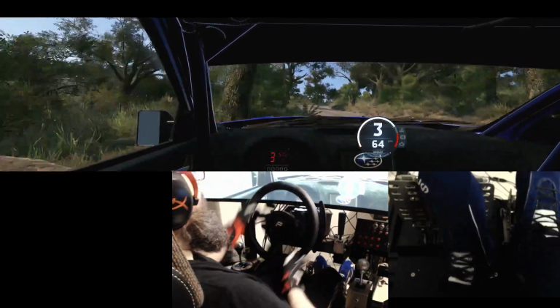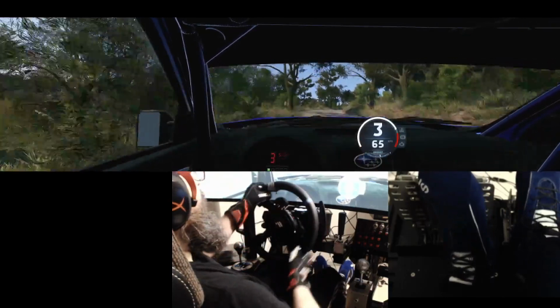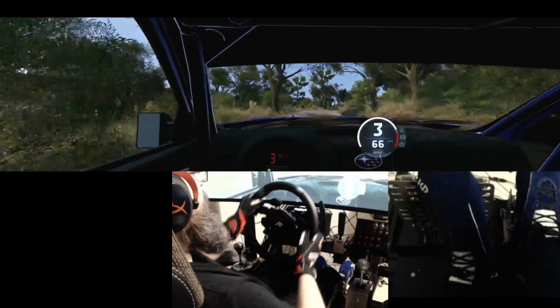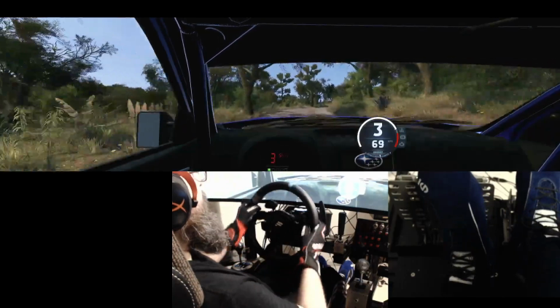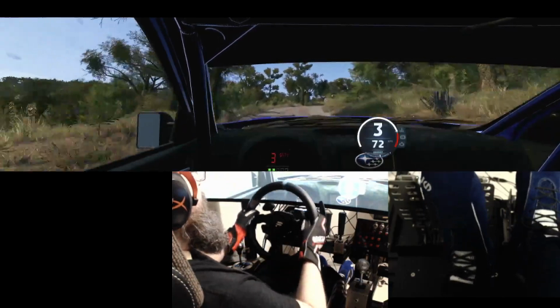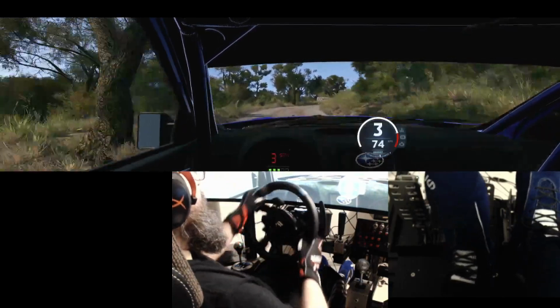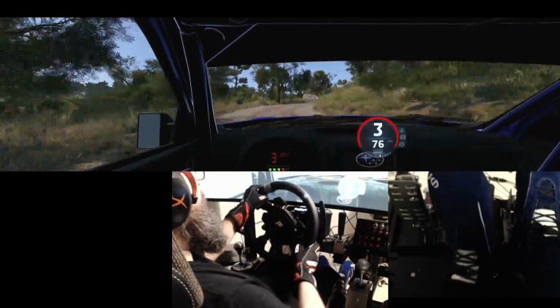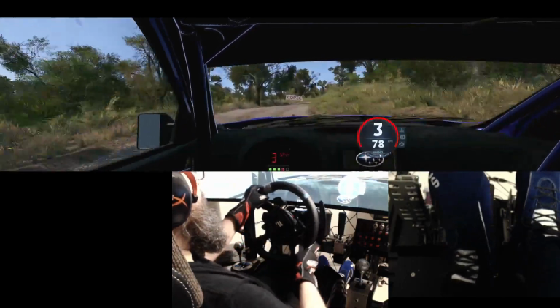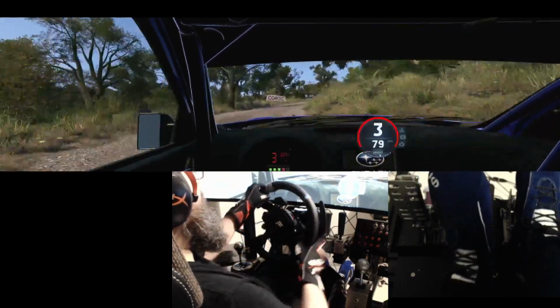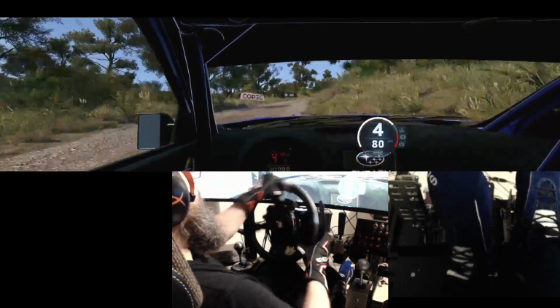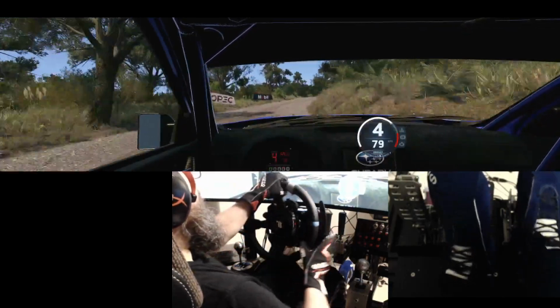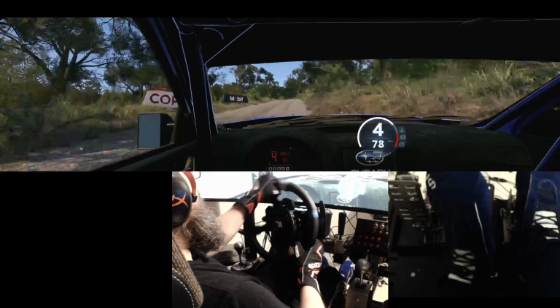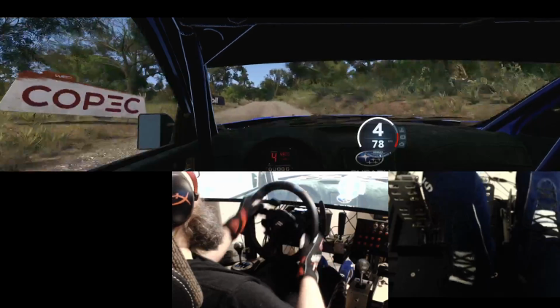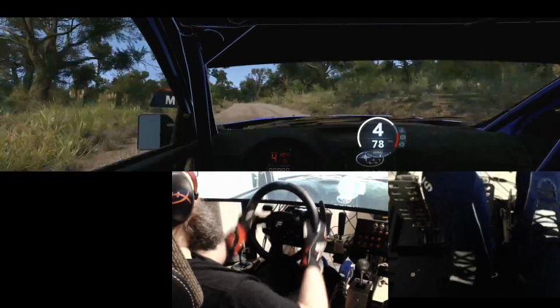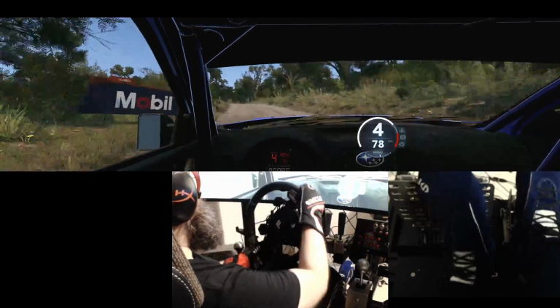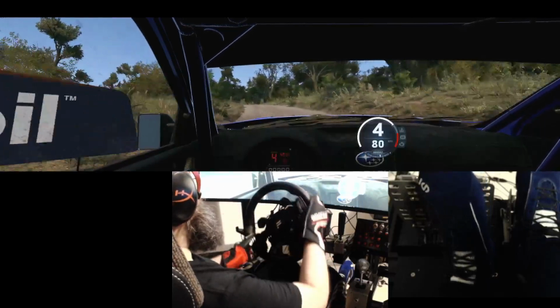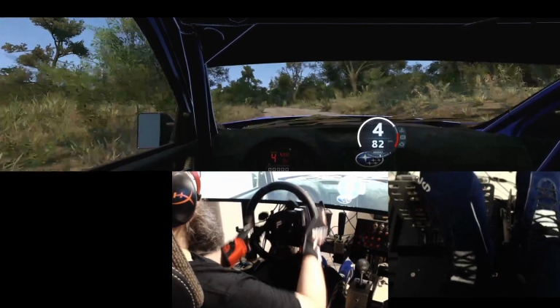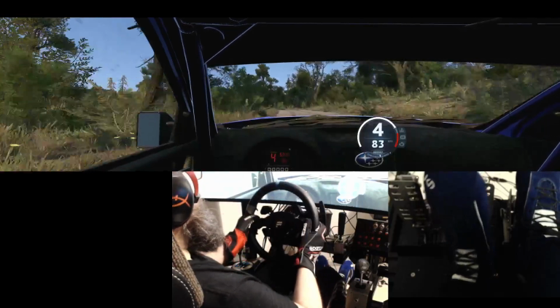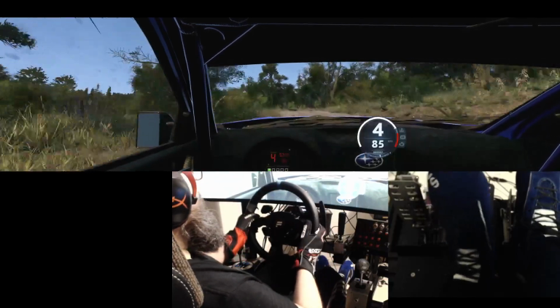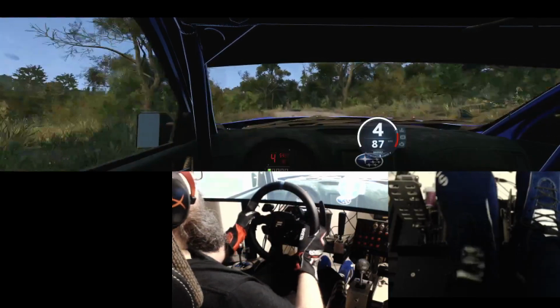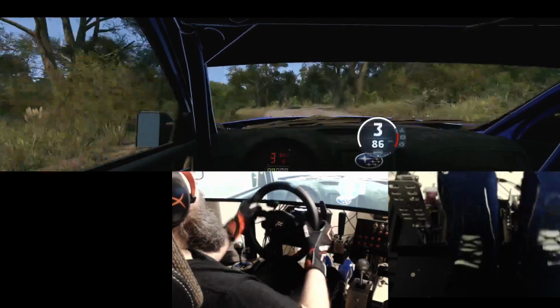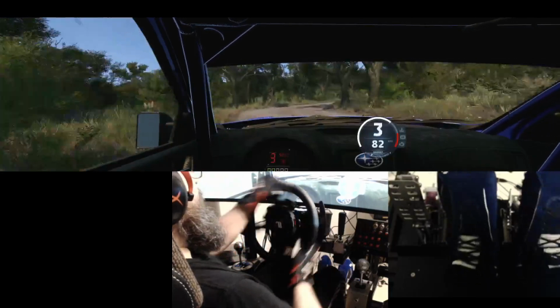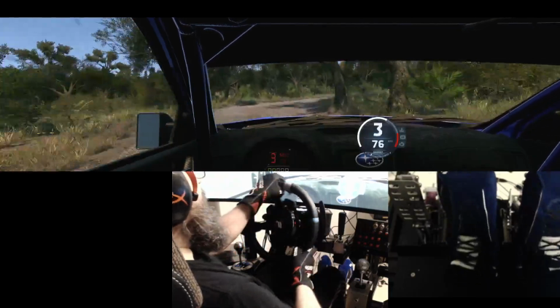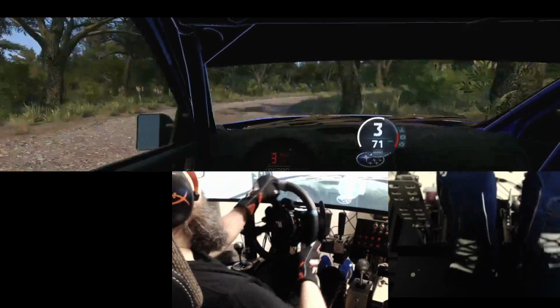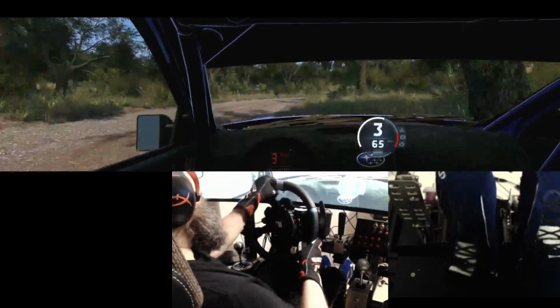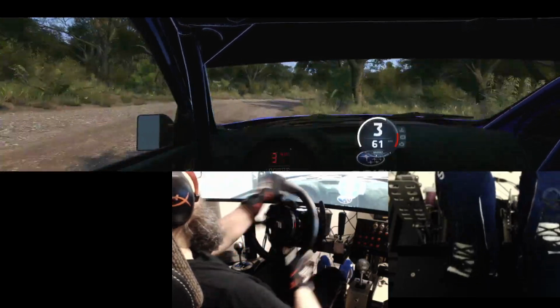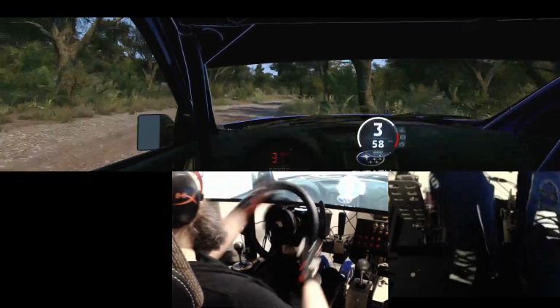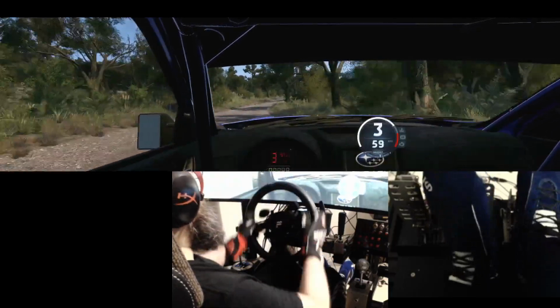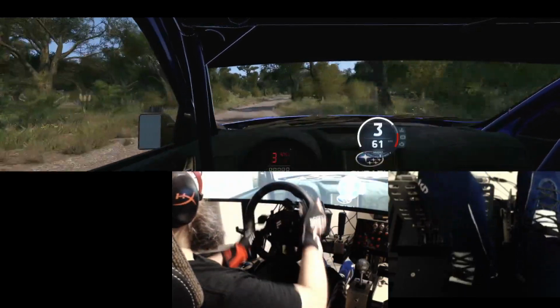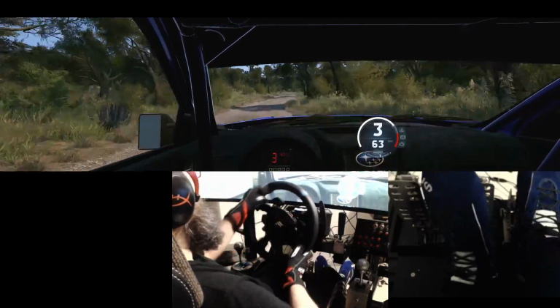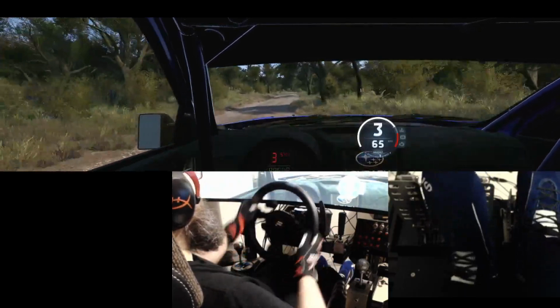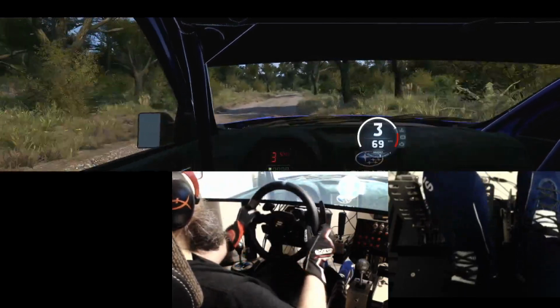Sudden, 2 right, opens, 40, 4 right, to the crest, and 3 left.